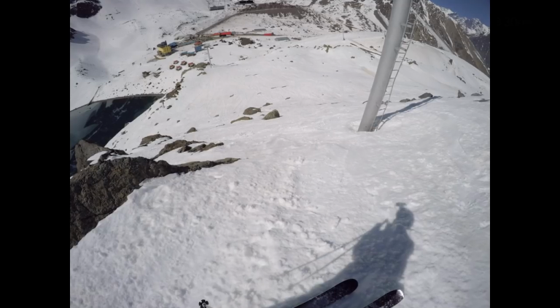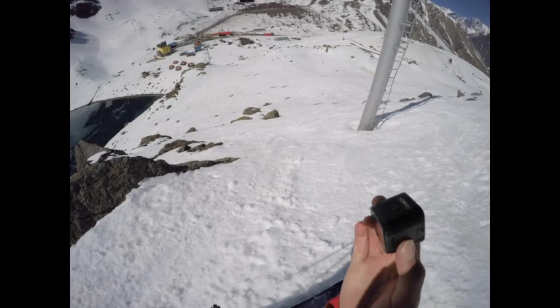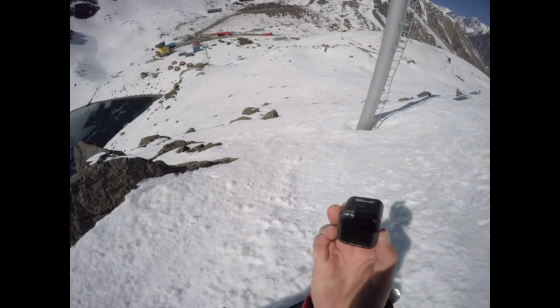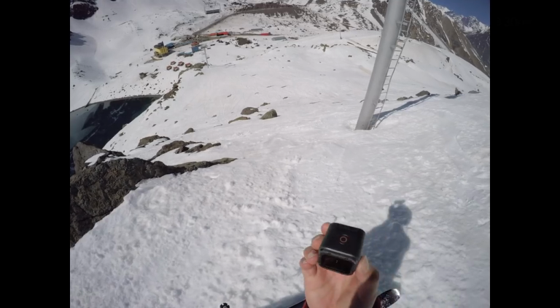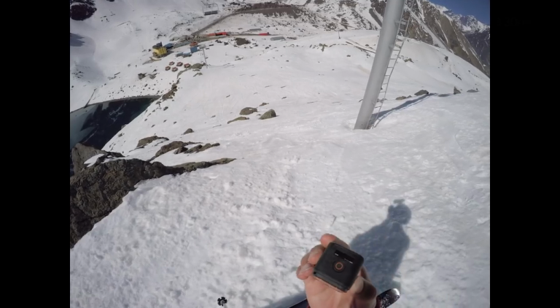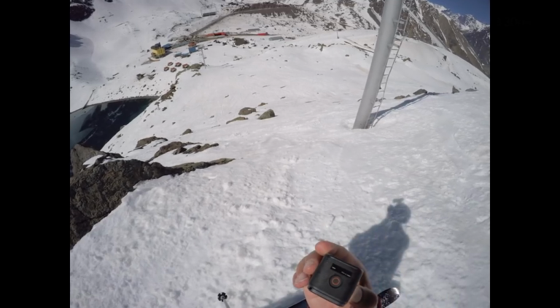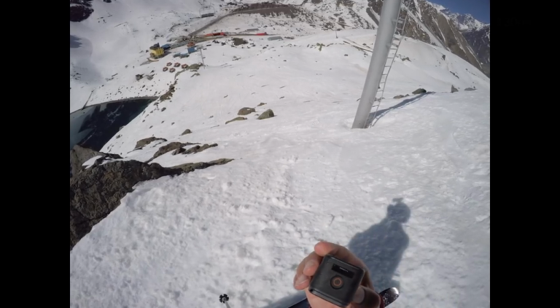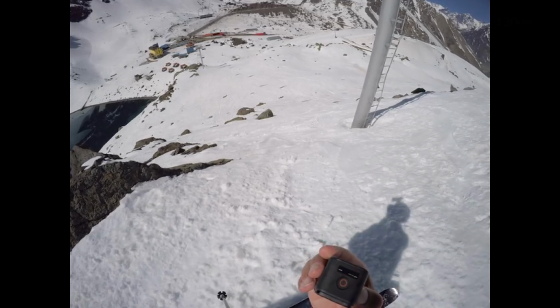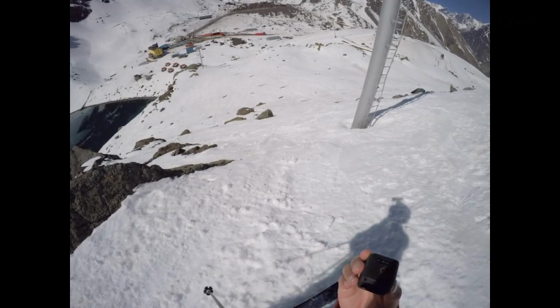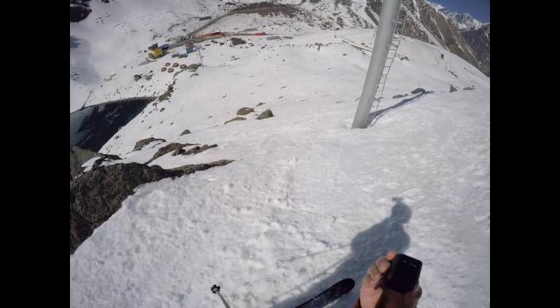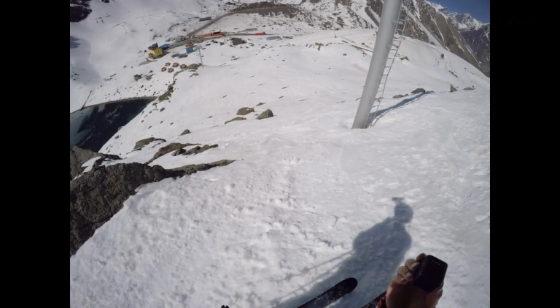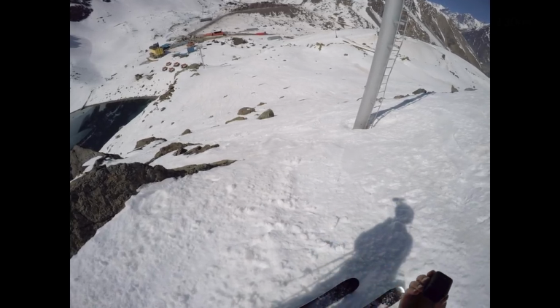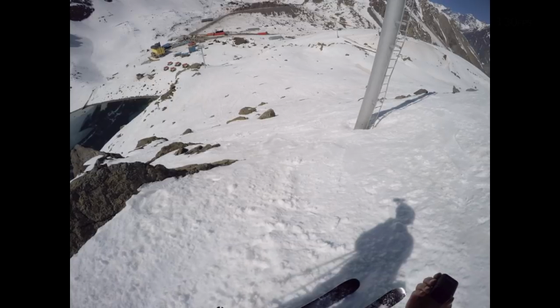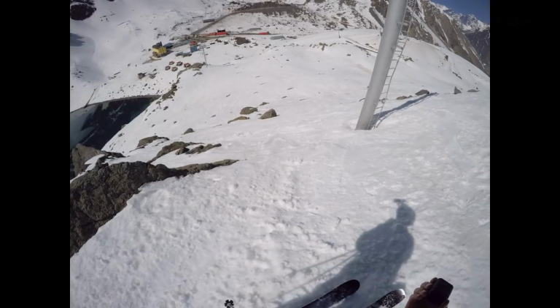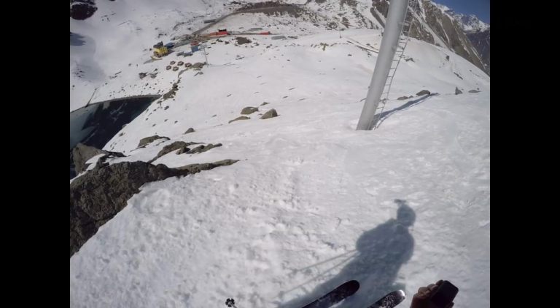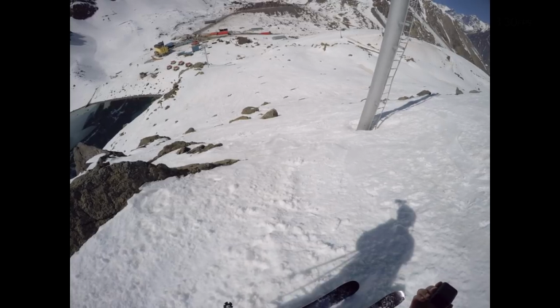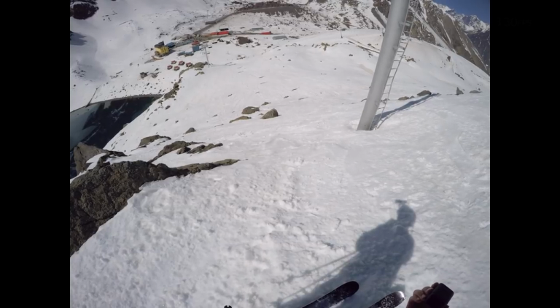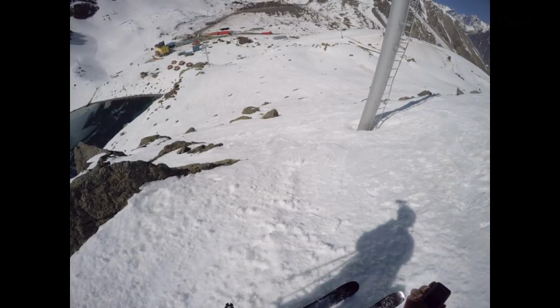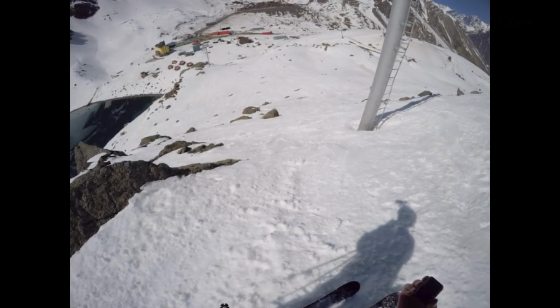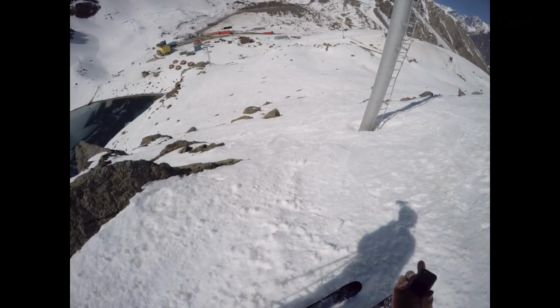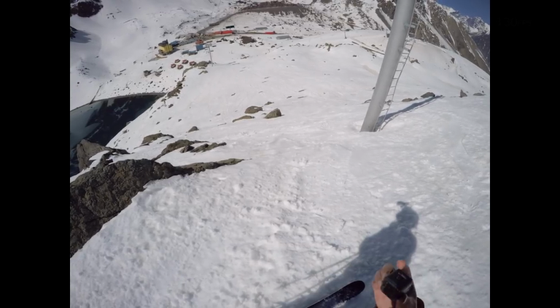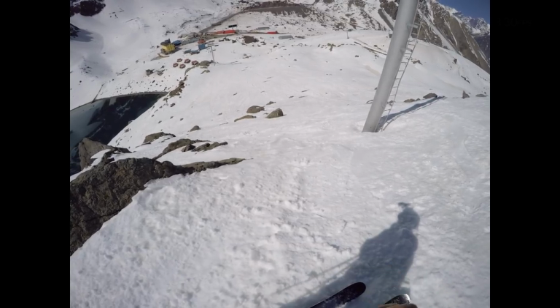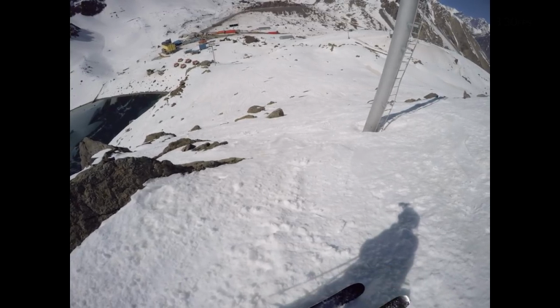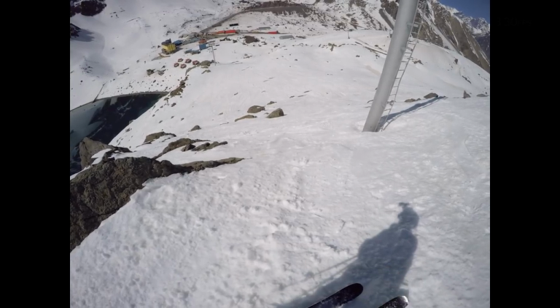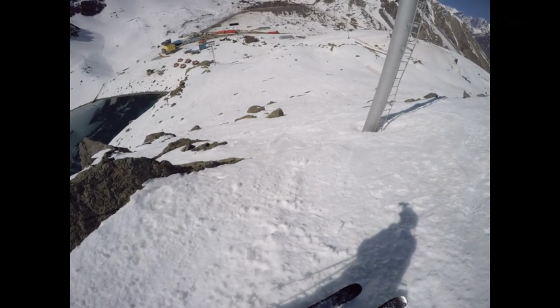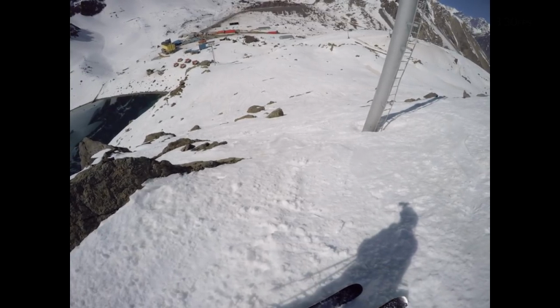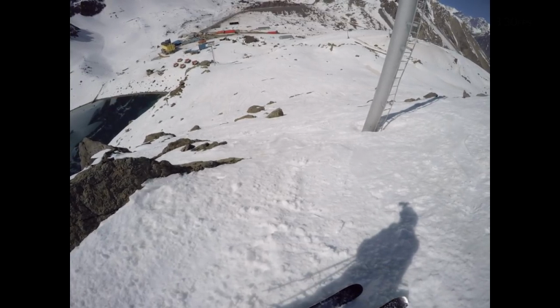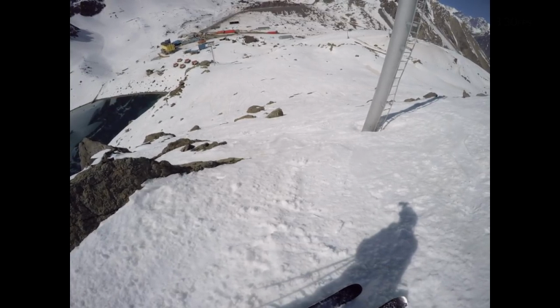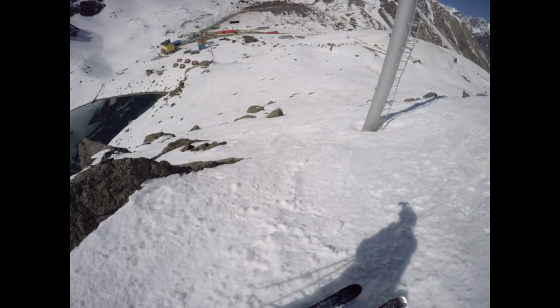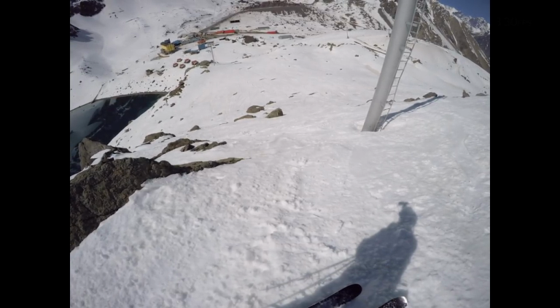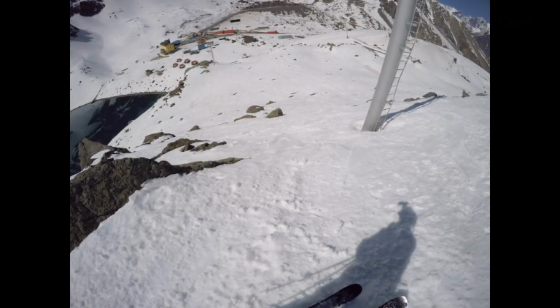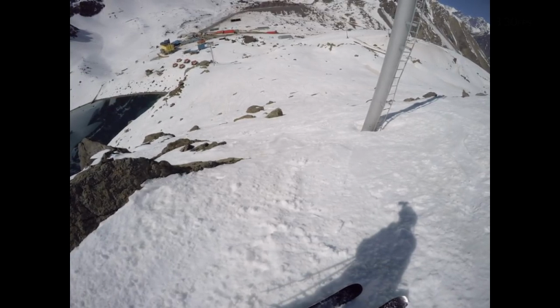All right, this is going to be an example of how well a GoPro gimbal works, because this is the chunkiest snow ever.